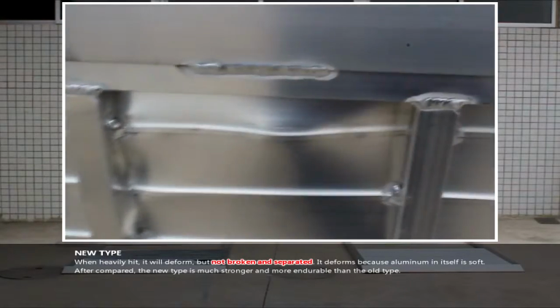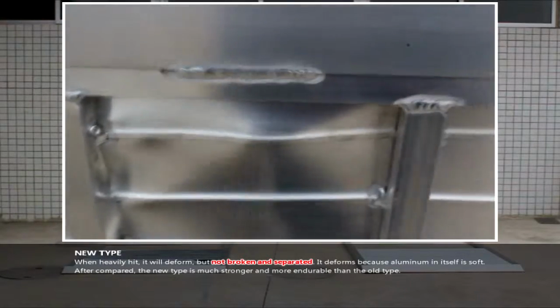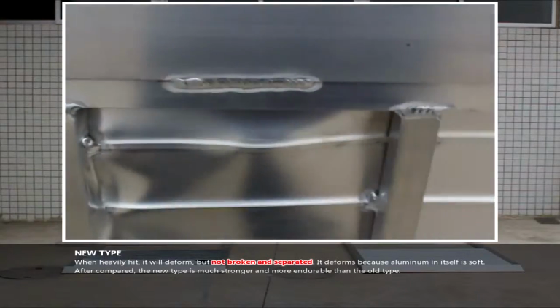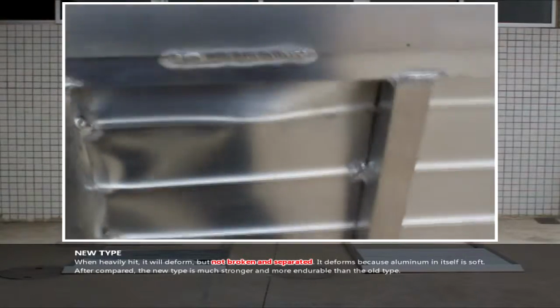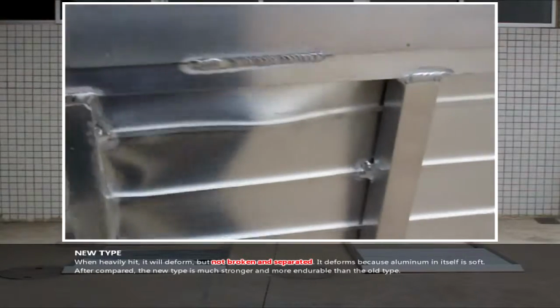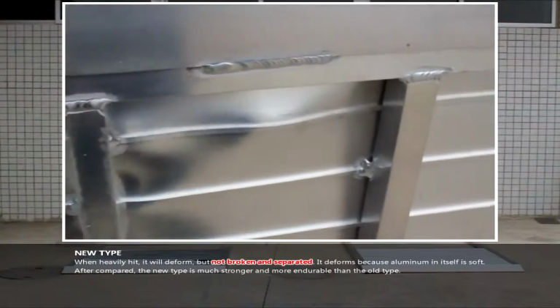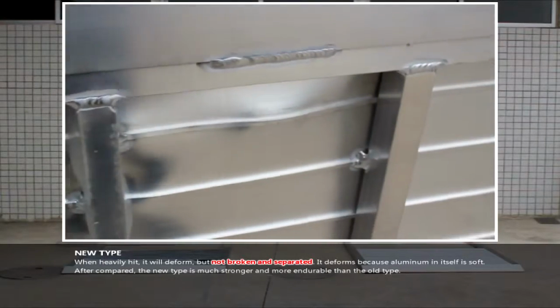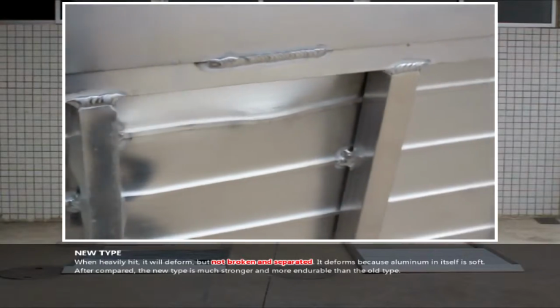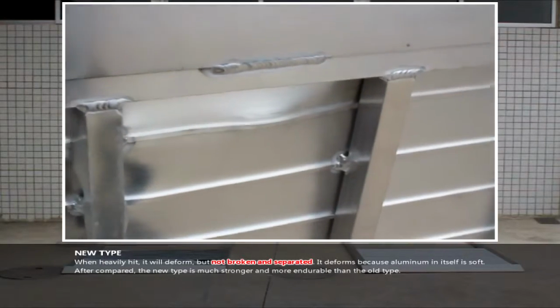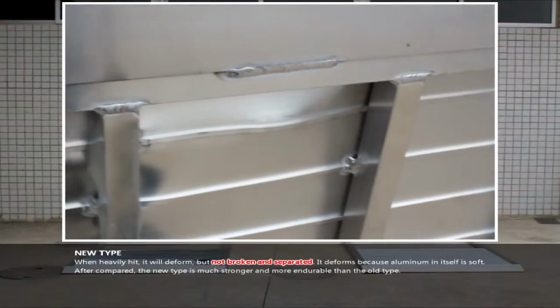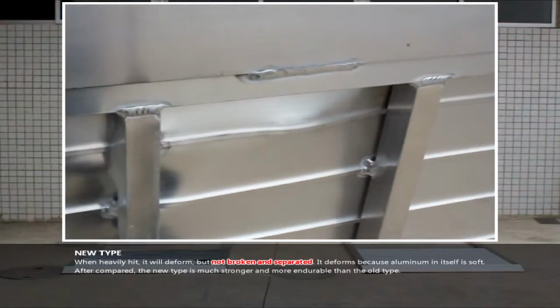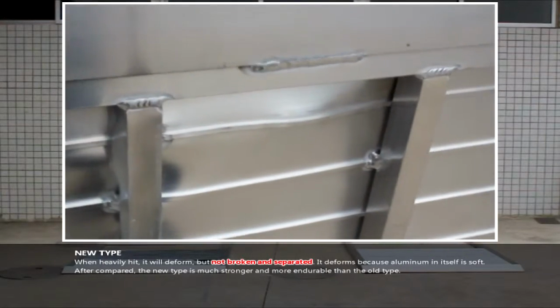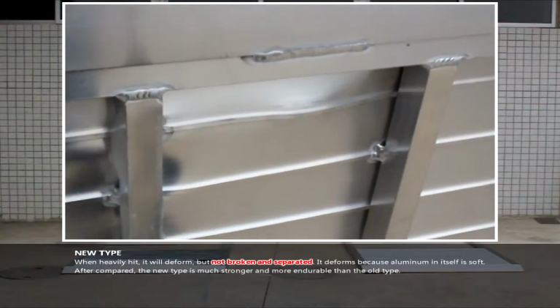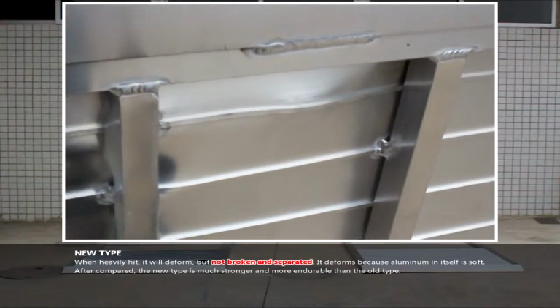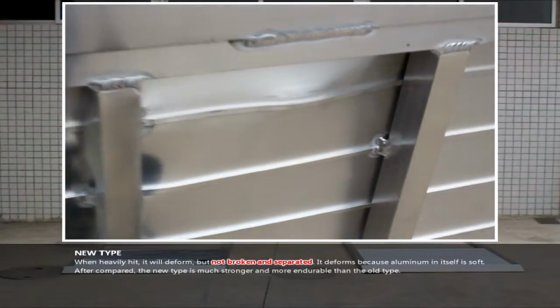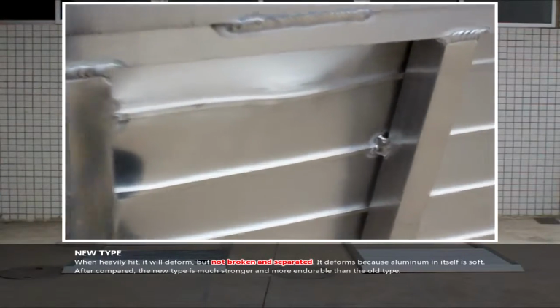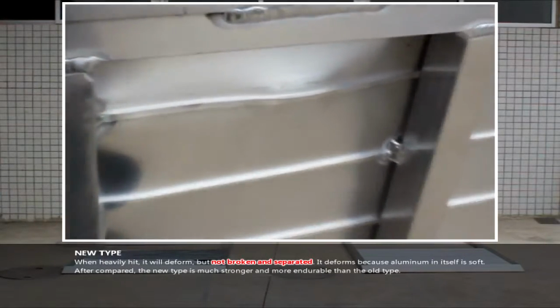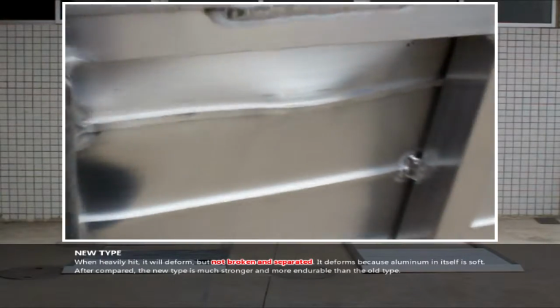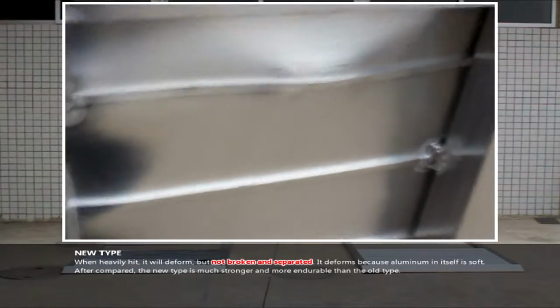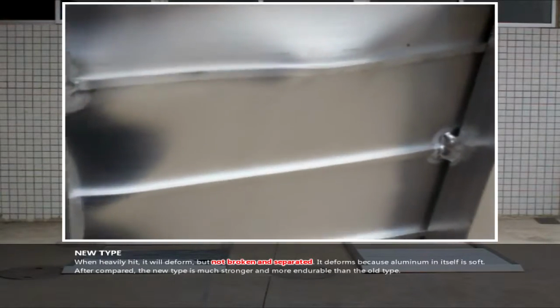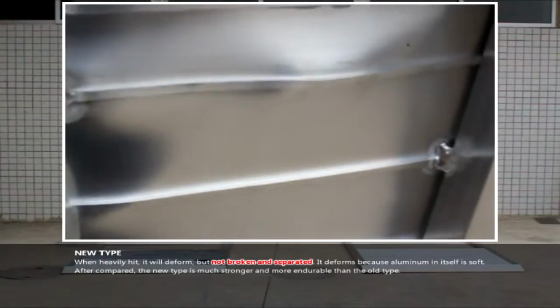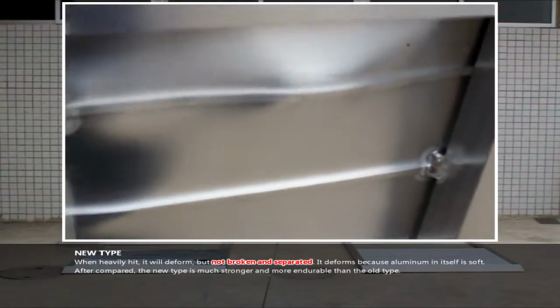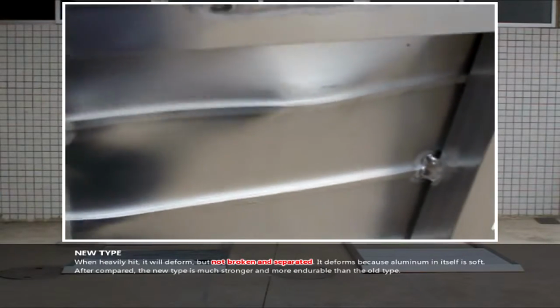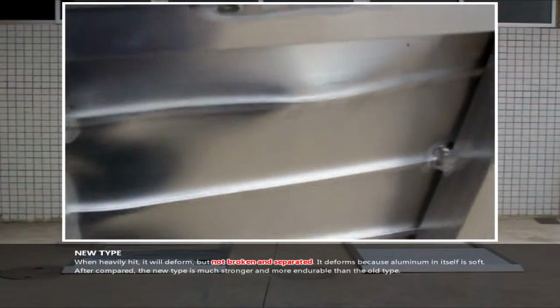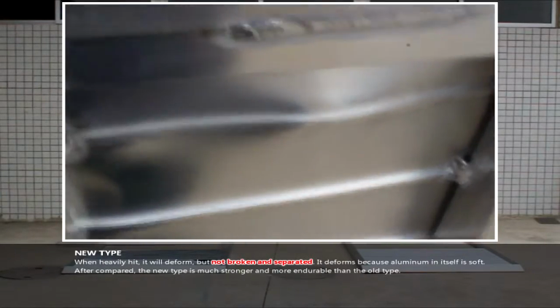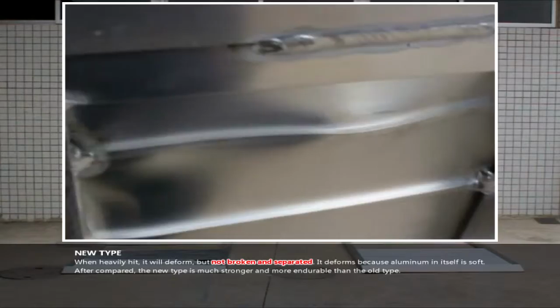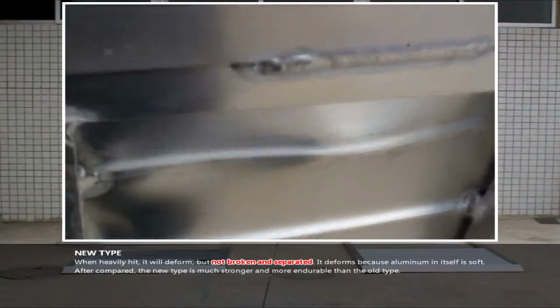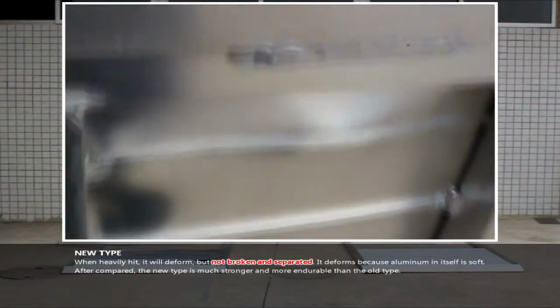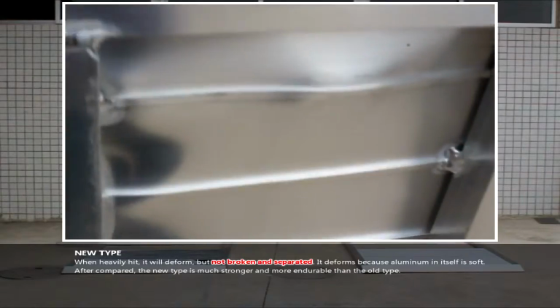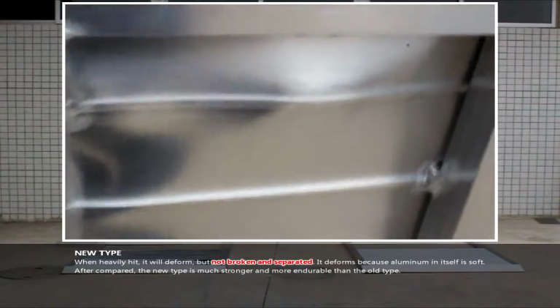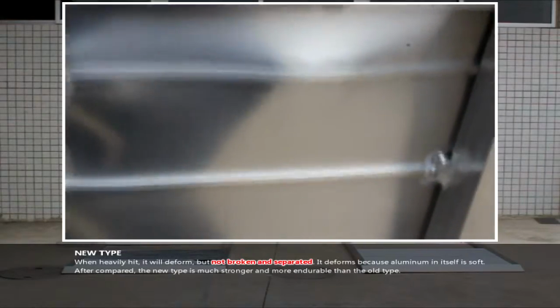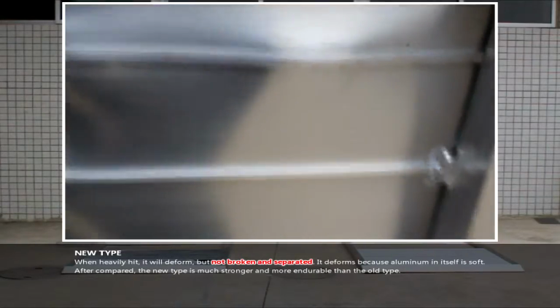After comparison, the new type is much stronger and more endurable than the old type.